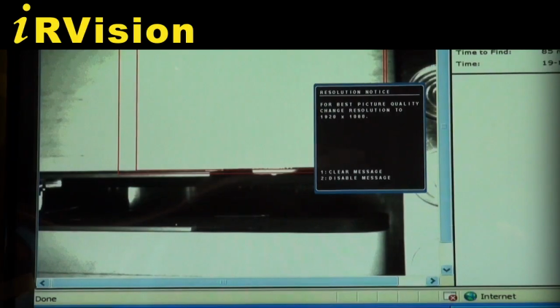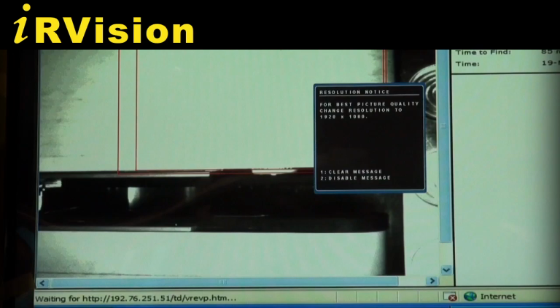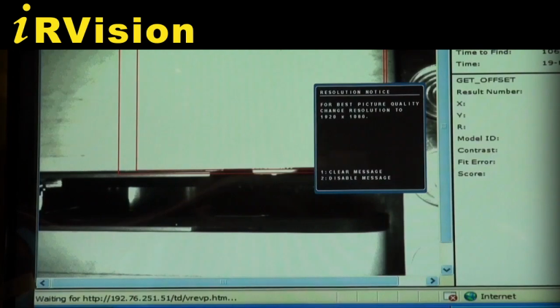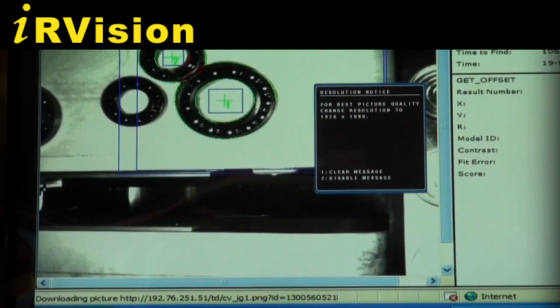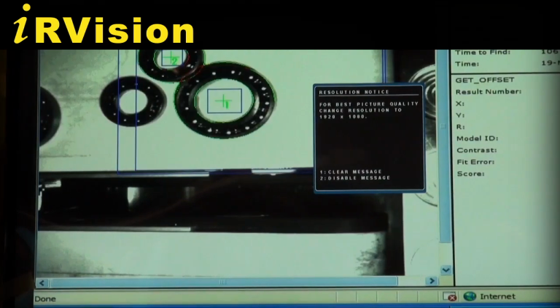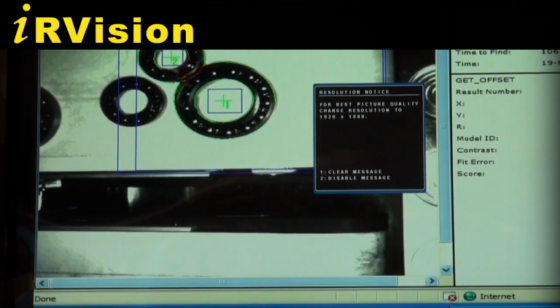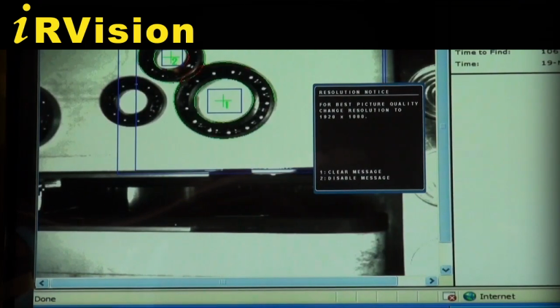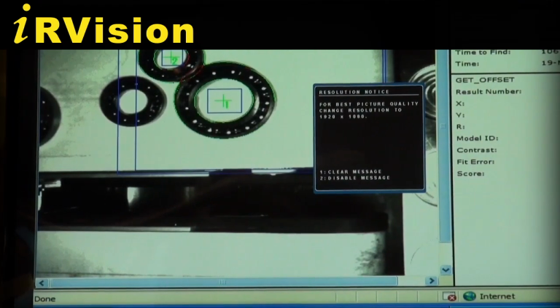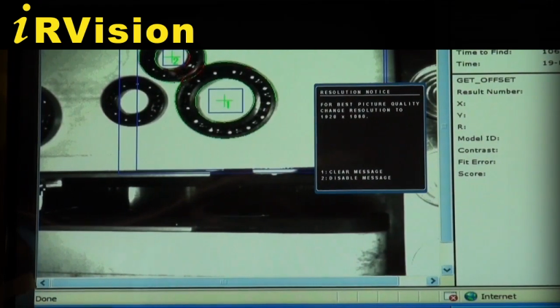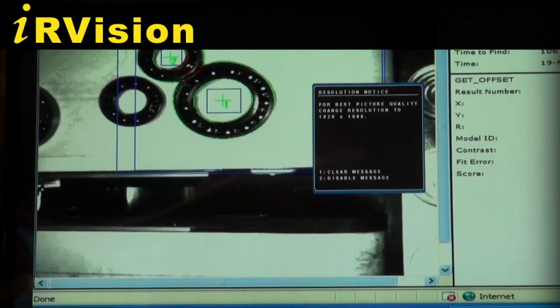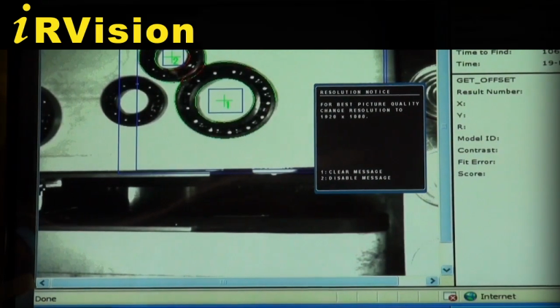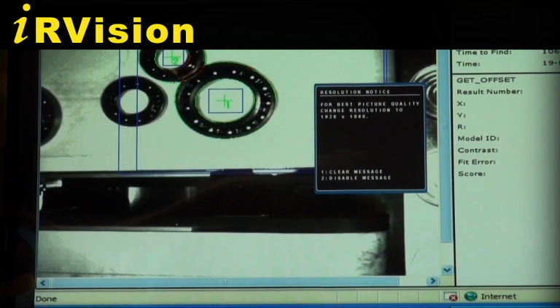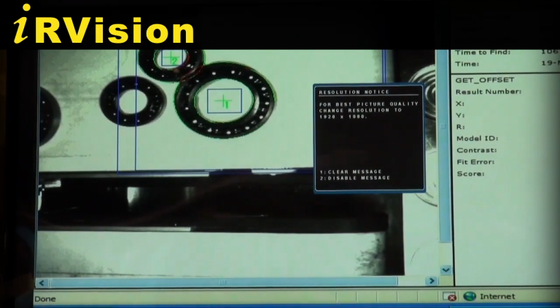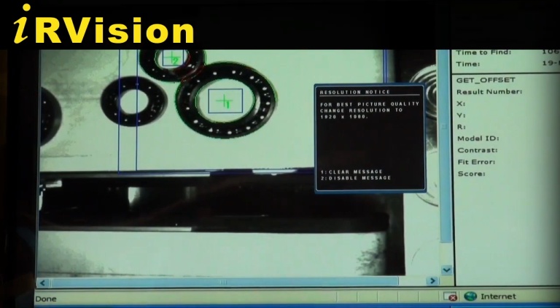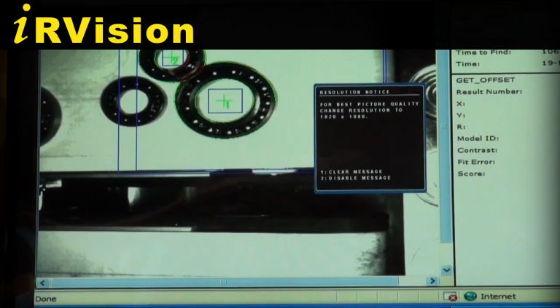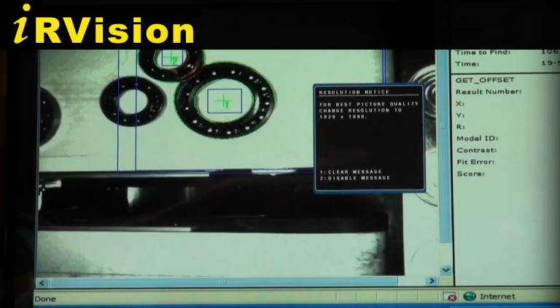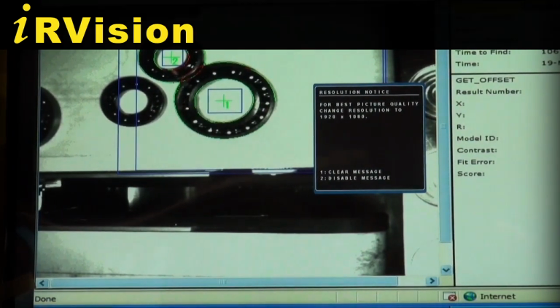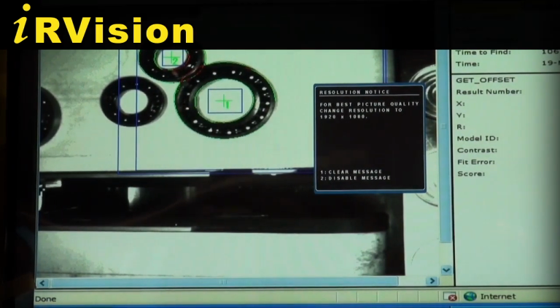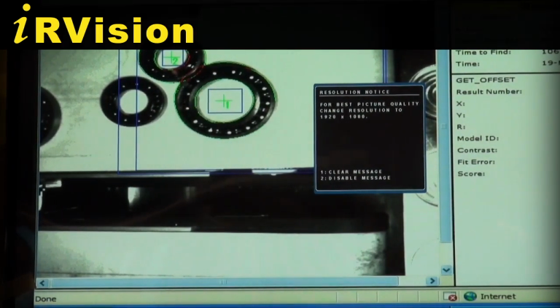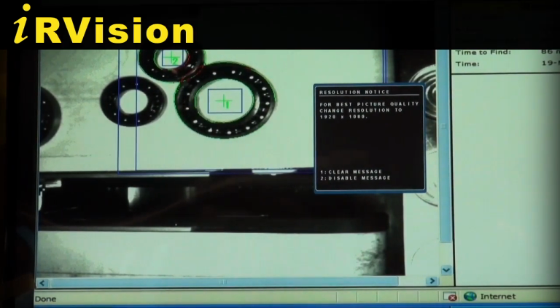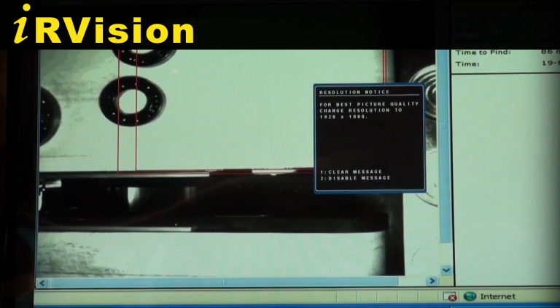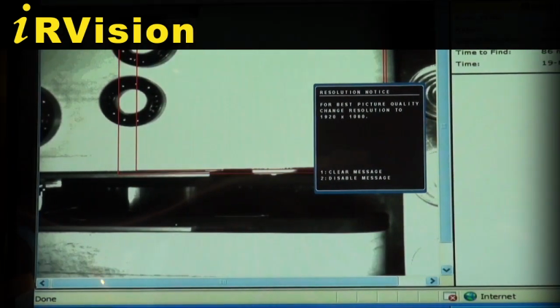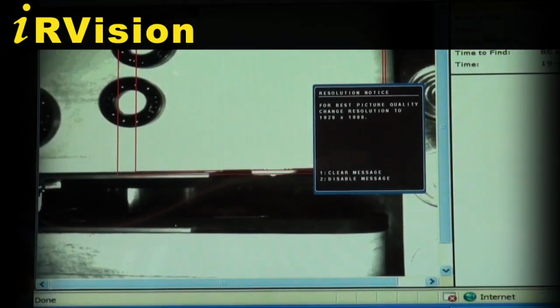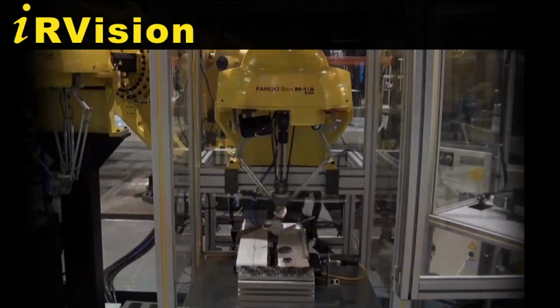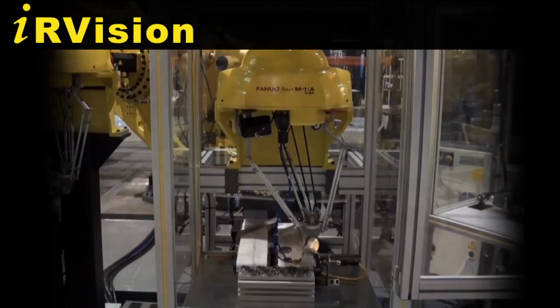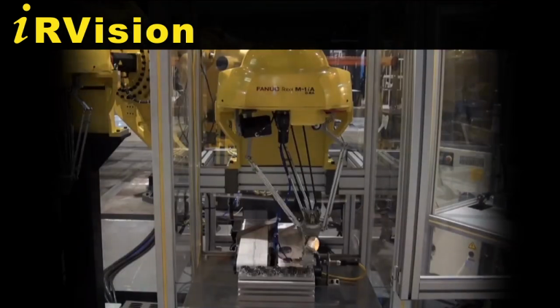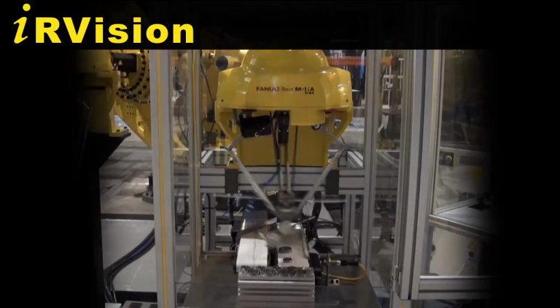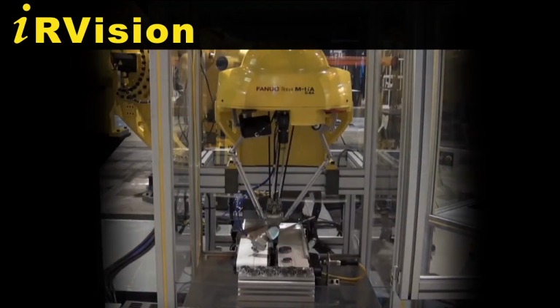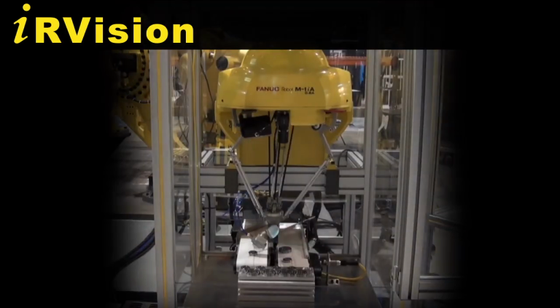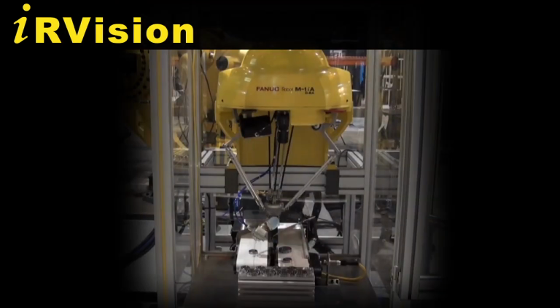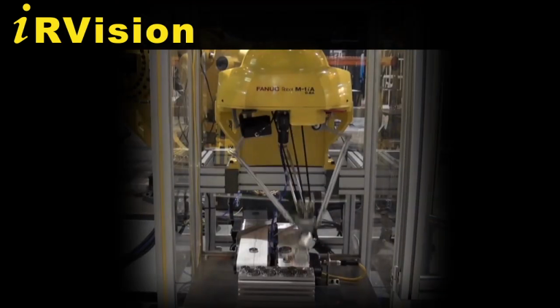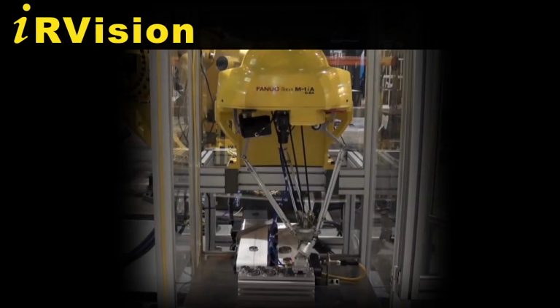FANUC IR Vision can be used for tasks such as part location, part placement, and error proofing.